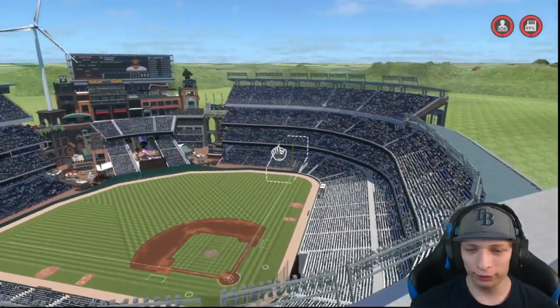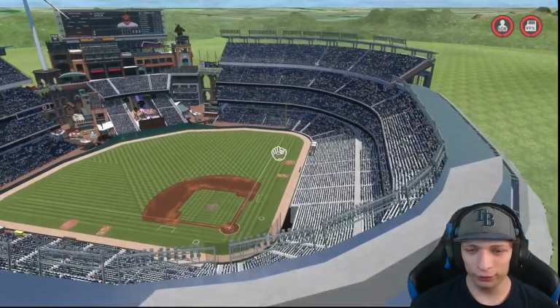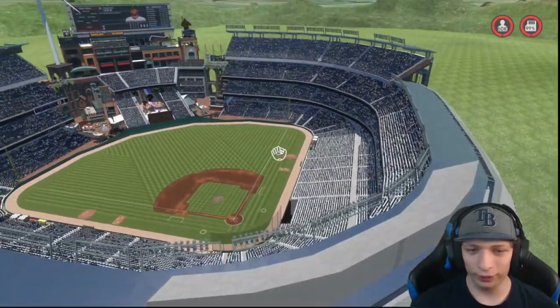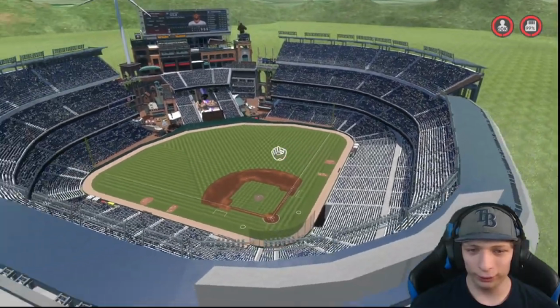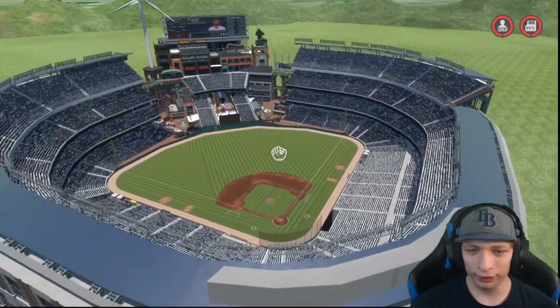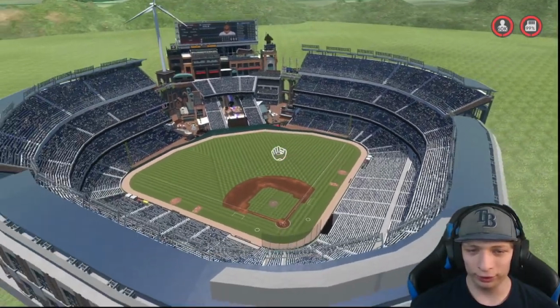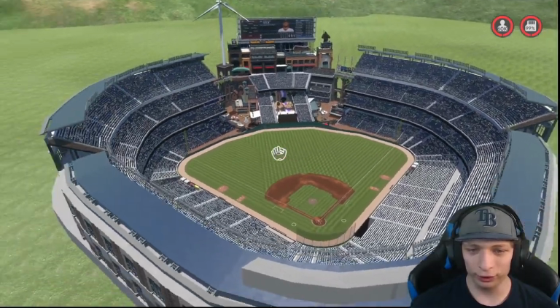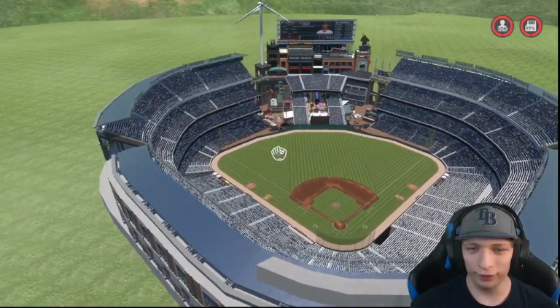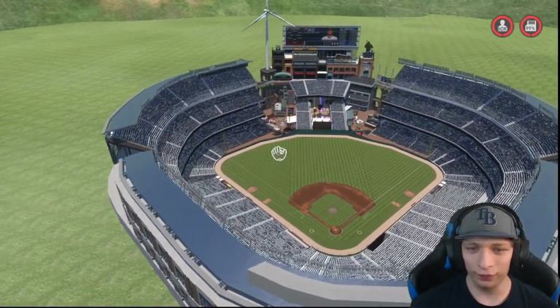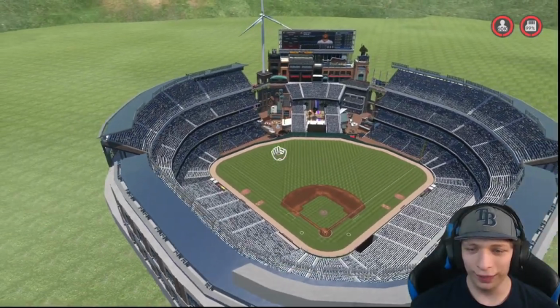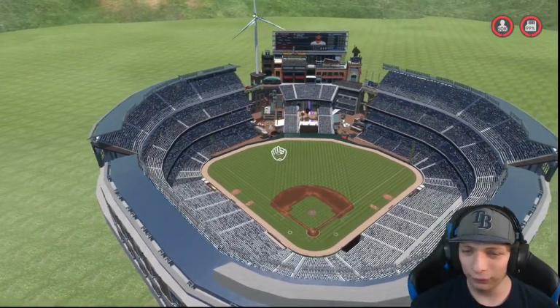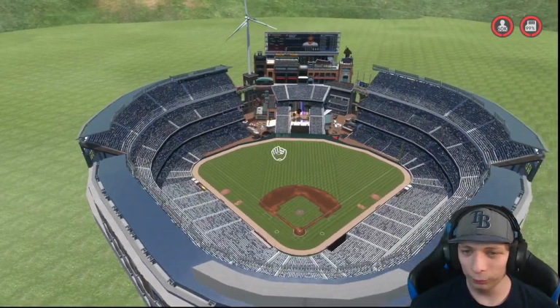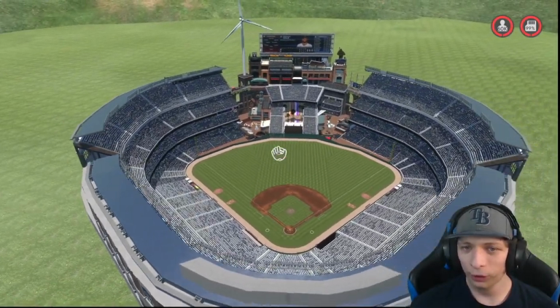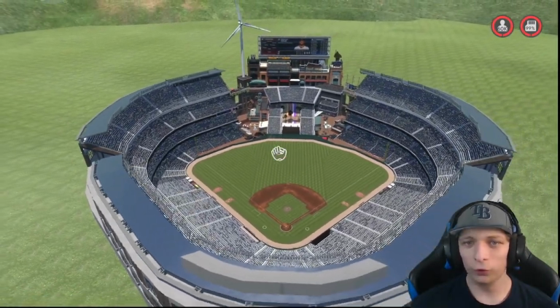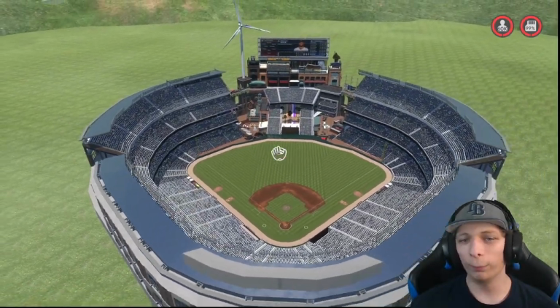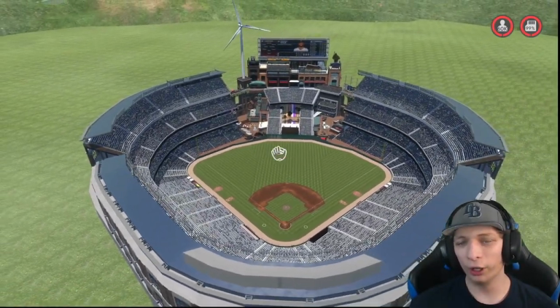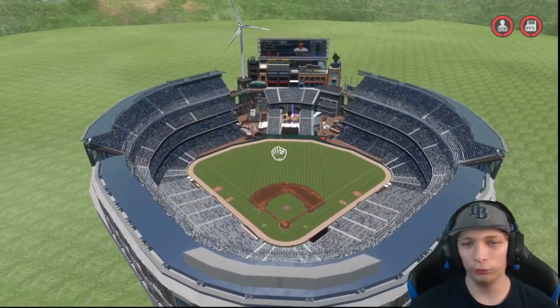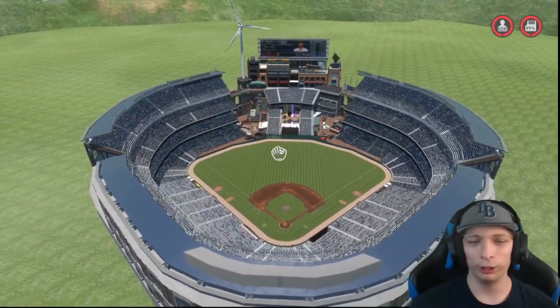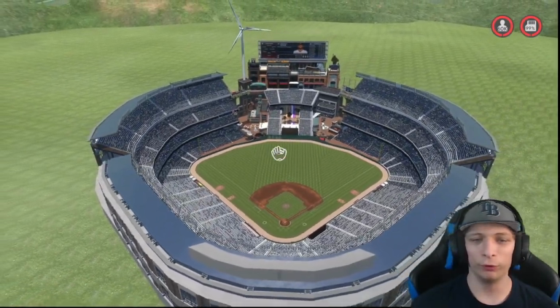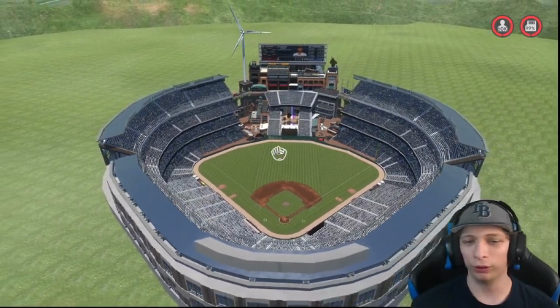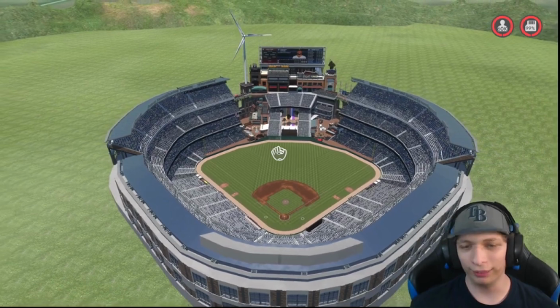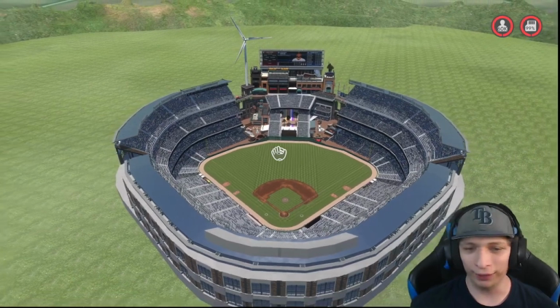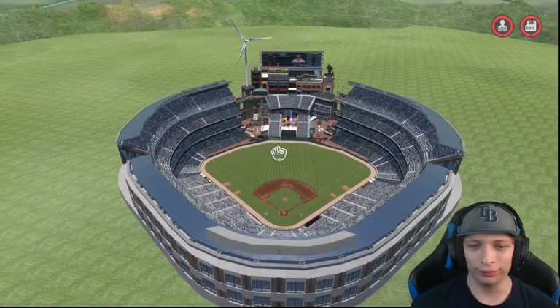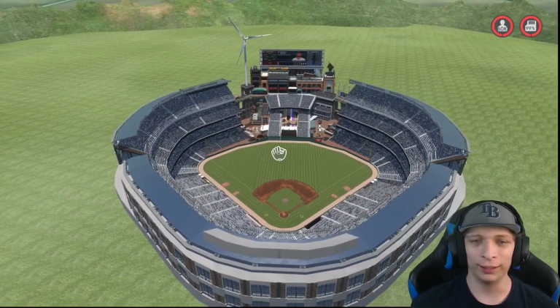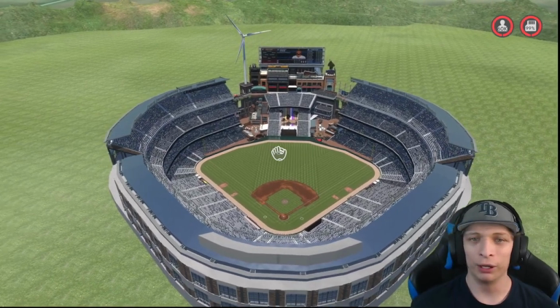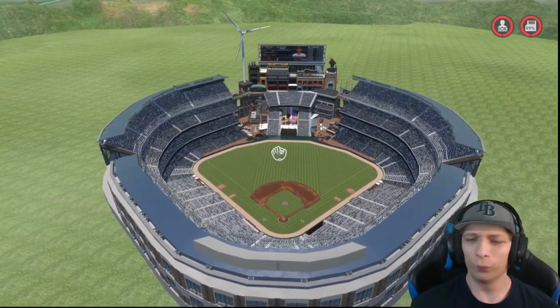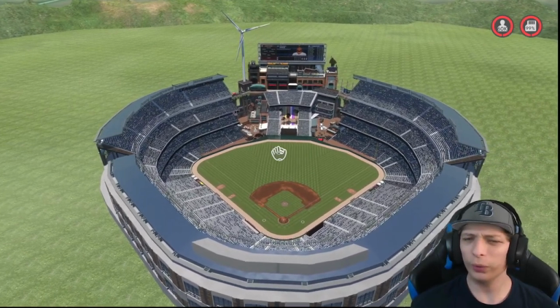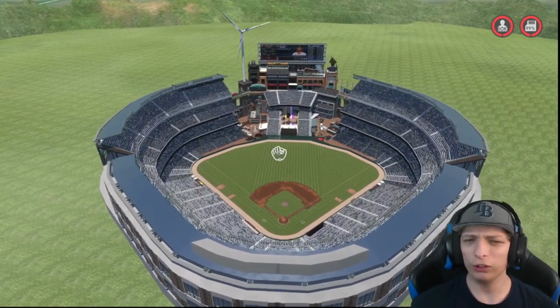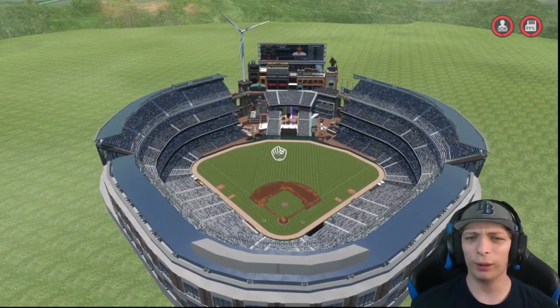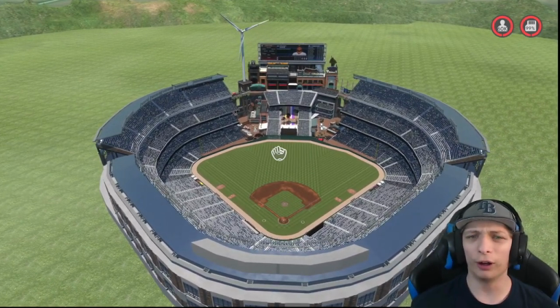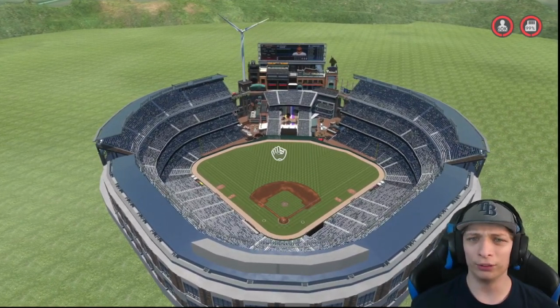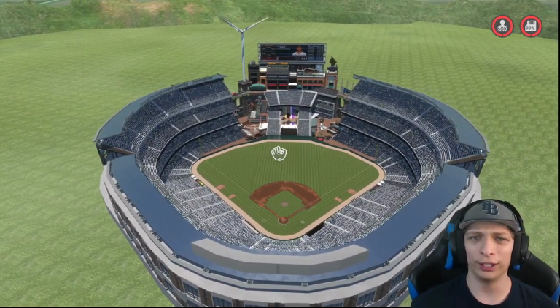60,000 capacity, so you have a lot of room for a bunch of people for a sellout stadium. Really good job on the stadium.